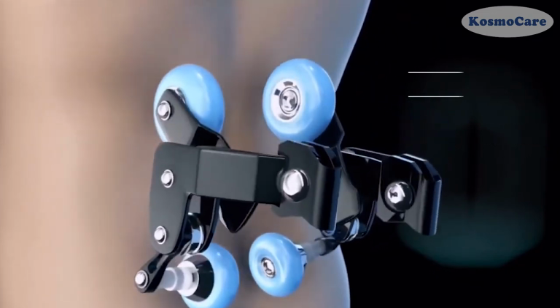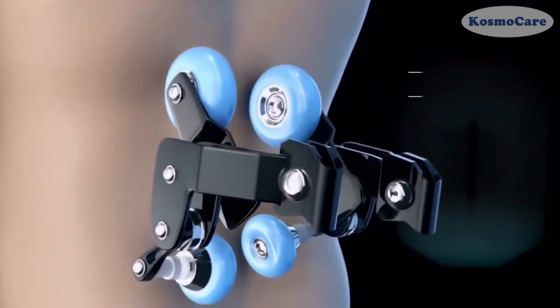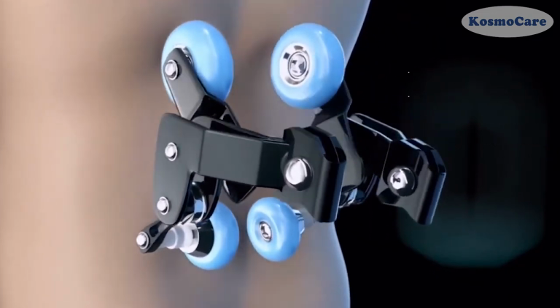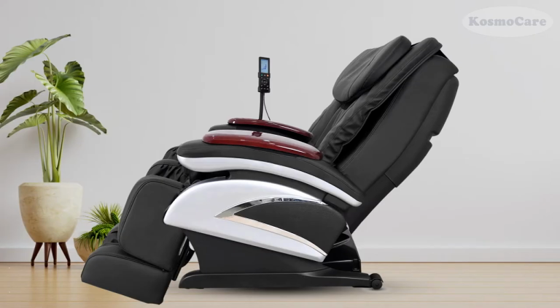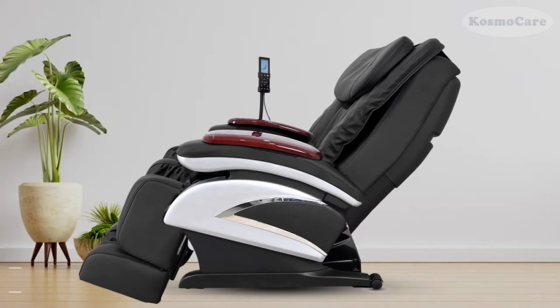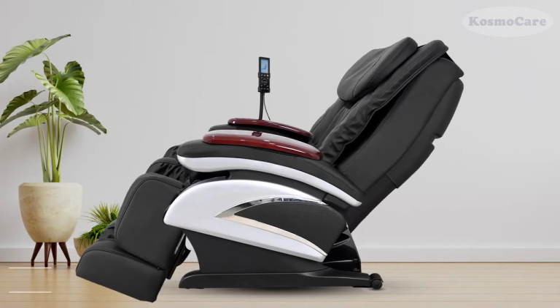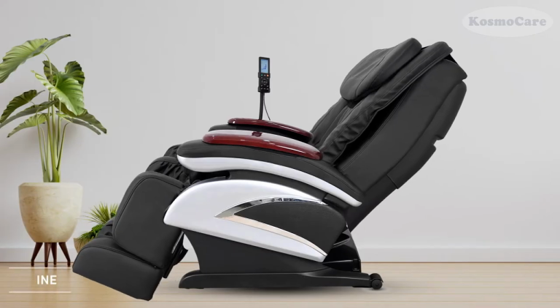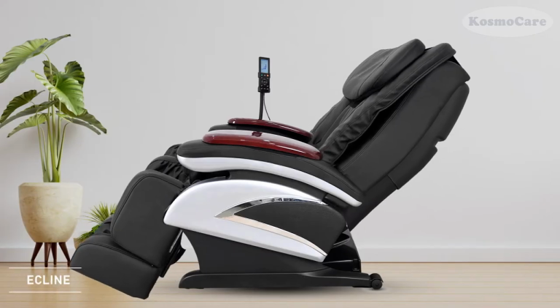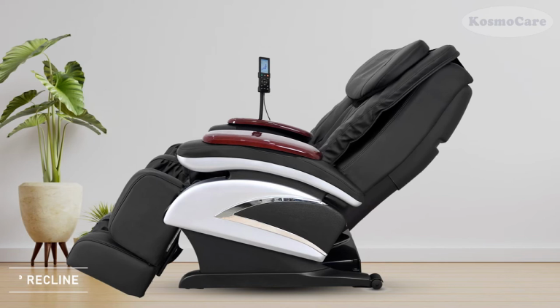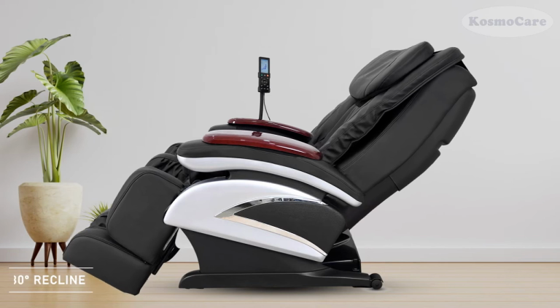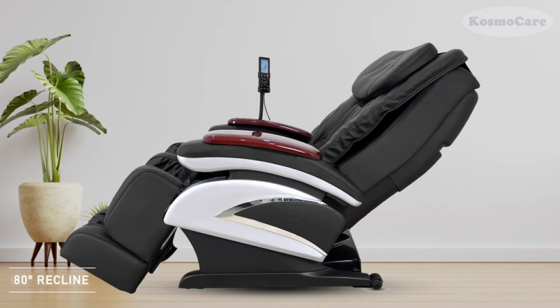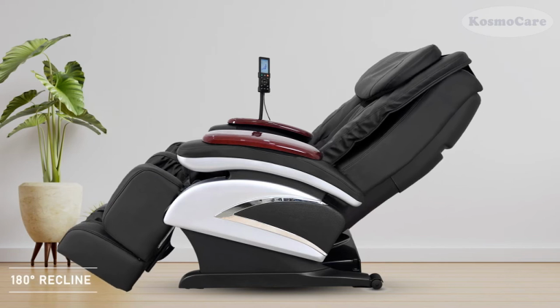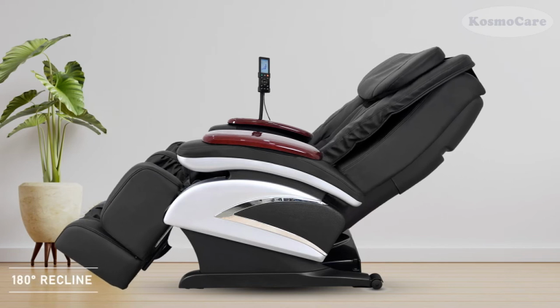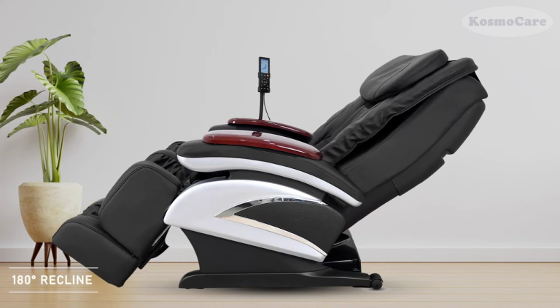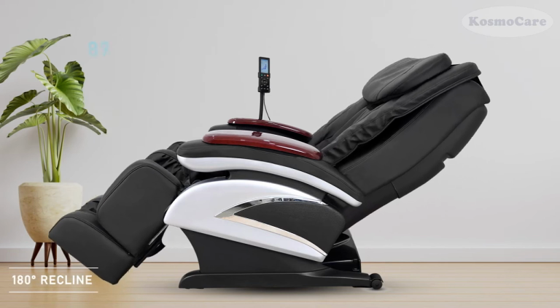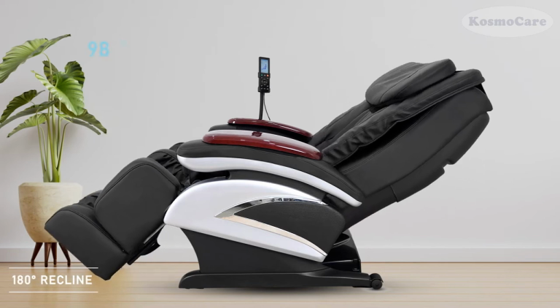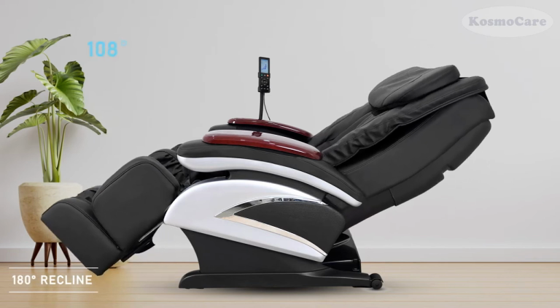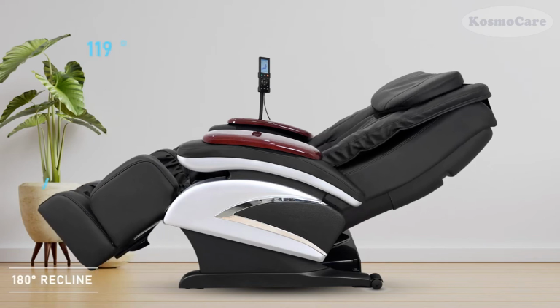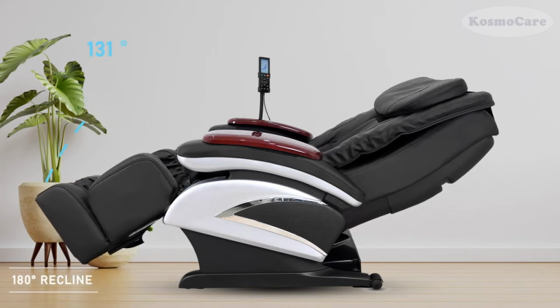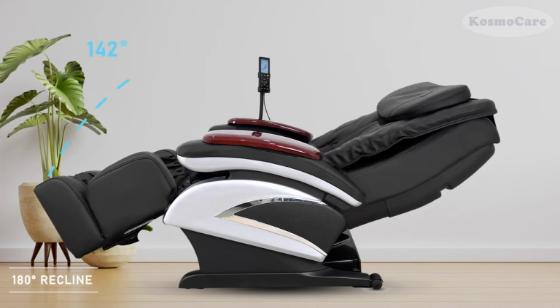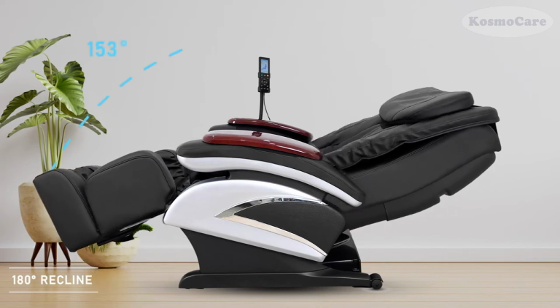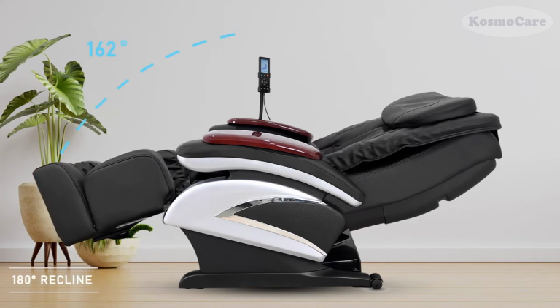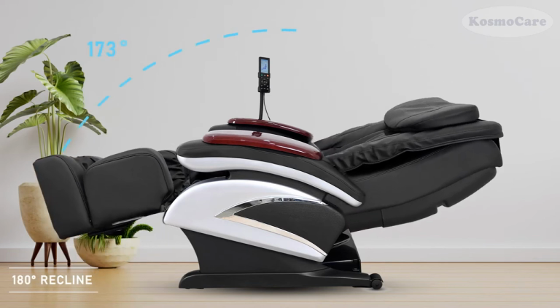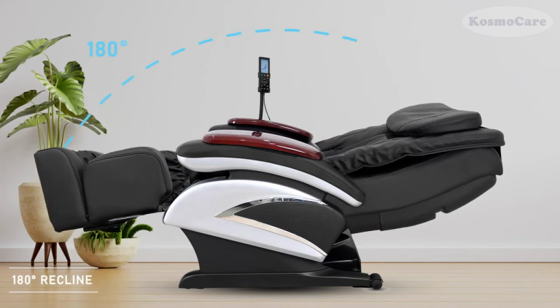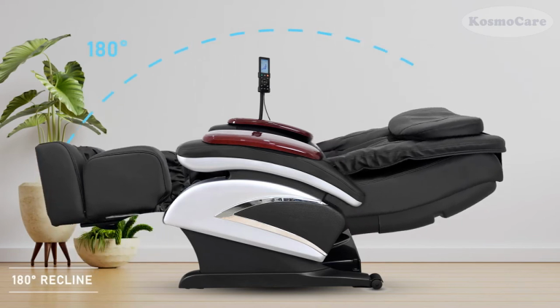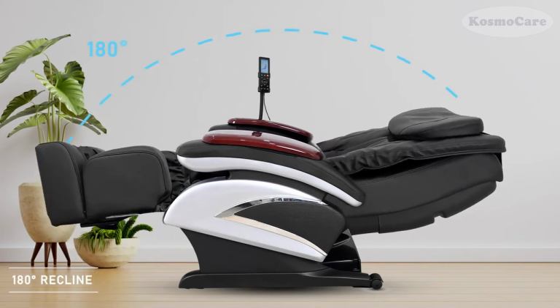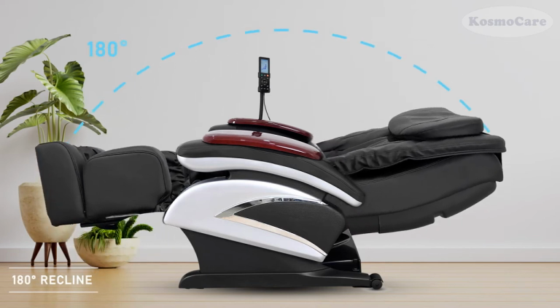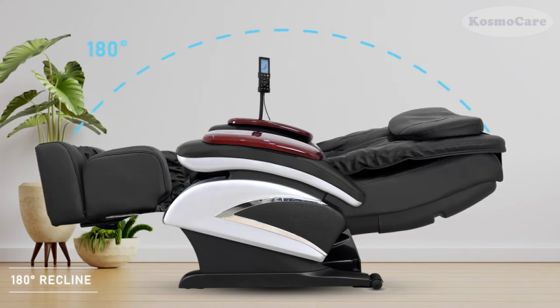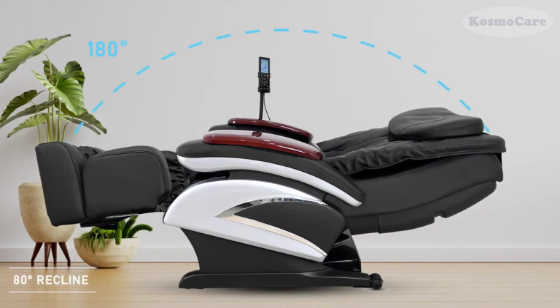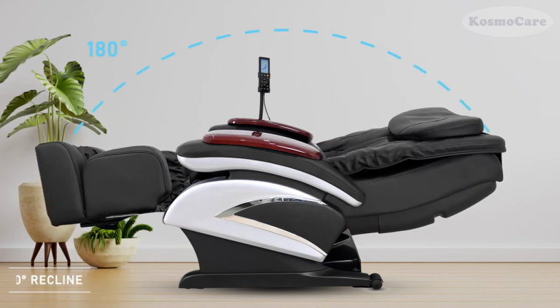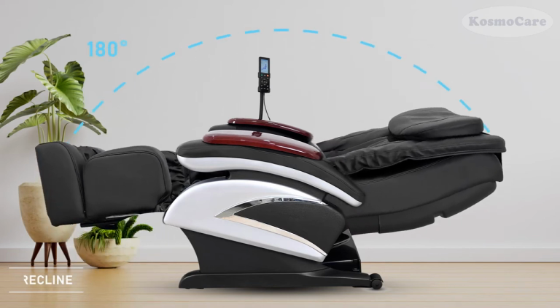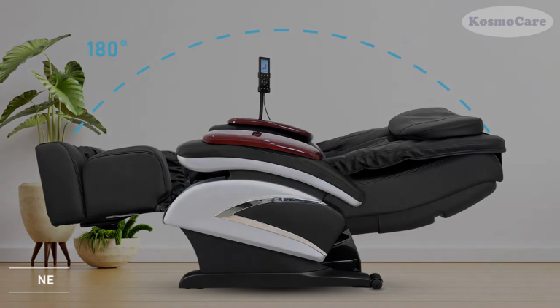The chair can be reclined up to 180 degrees, offering utmost comfort and support to the user.